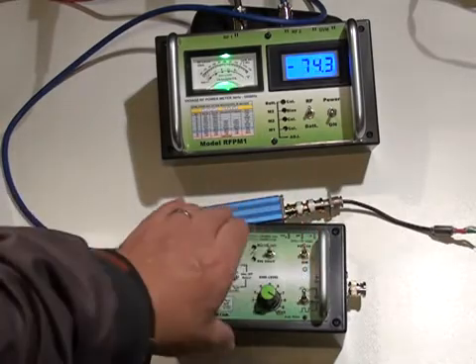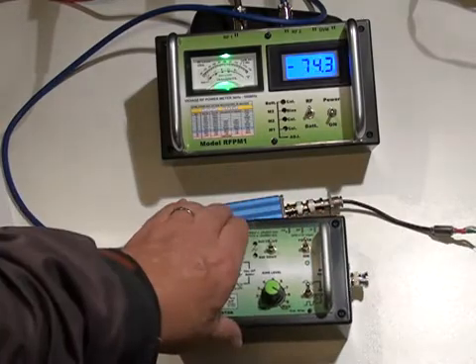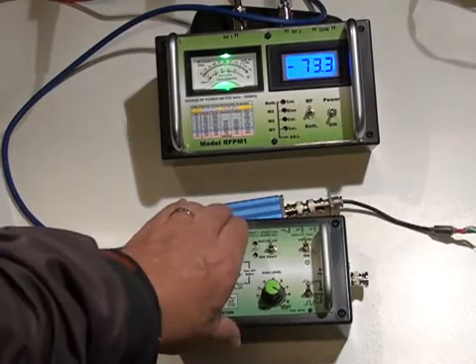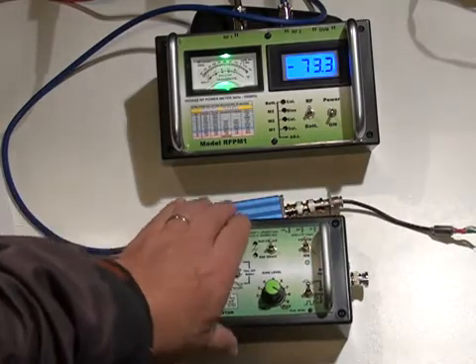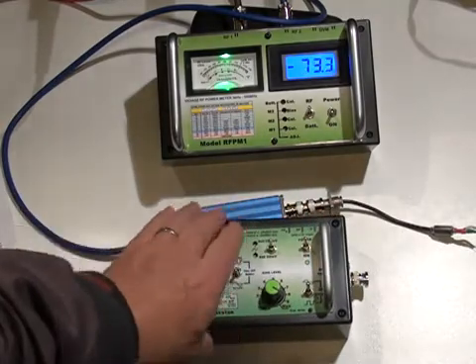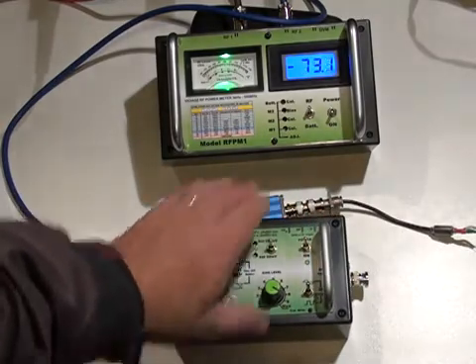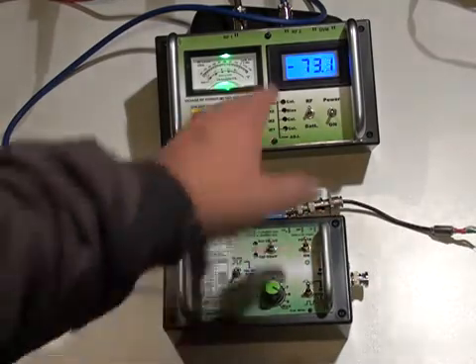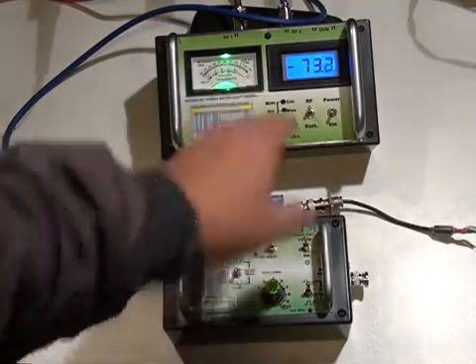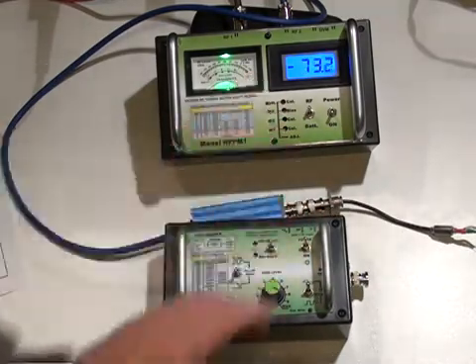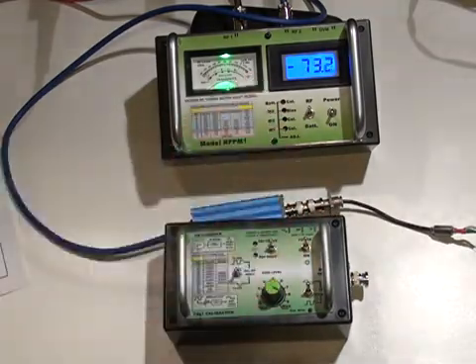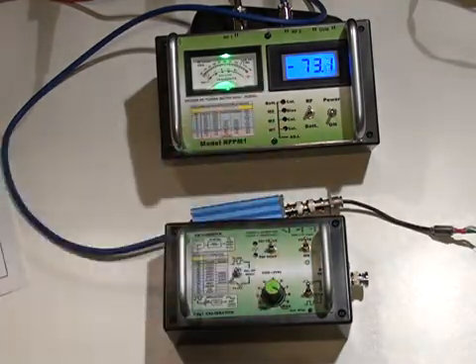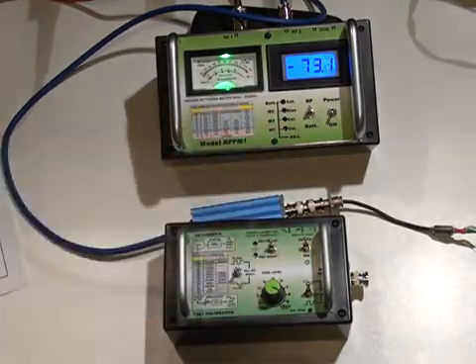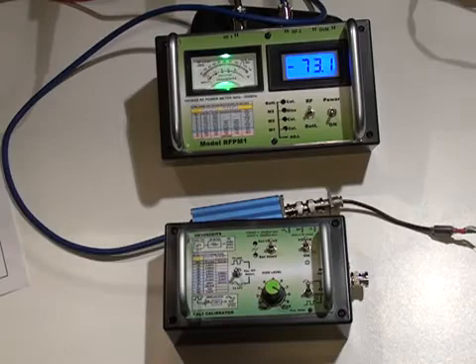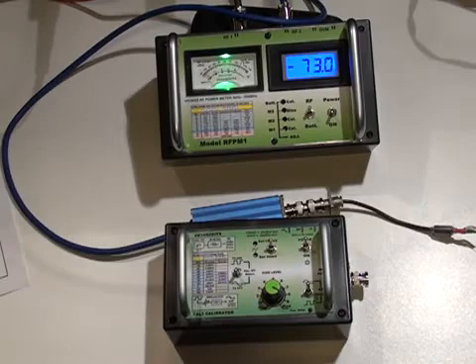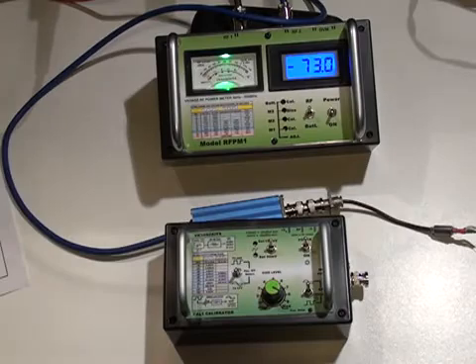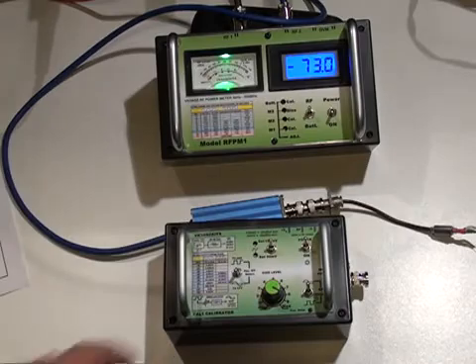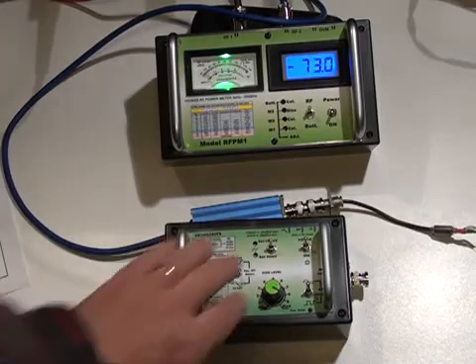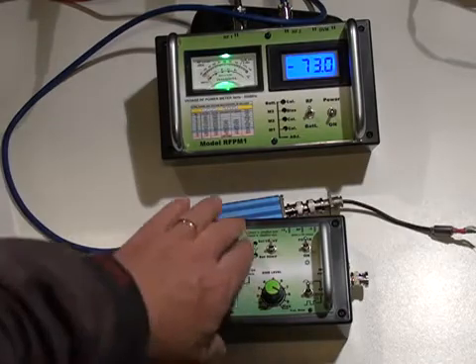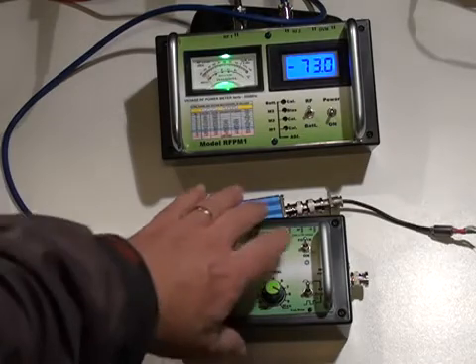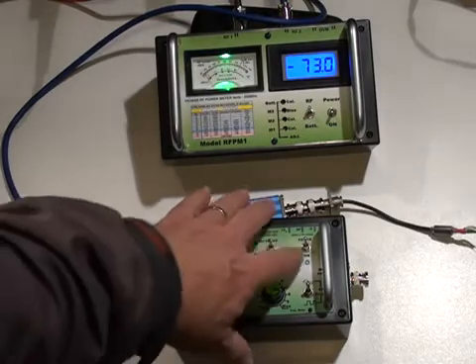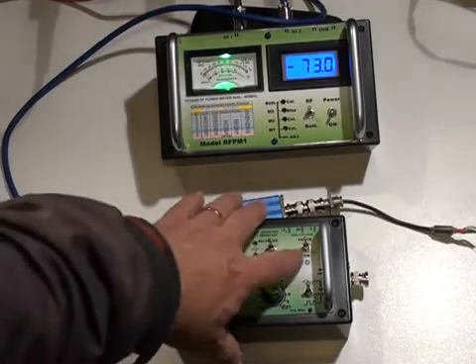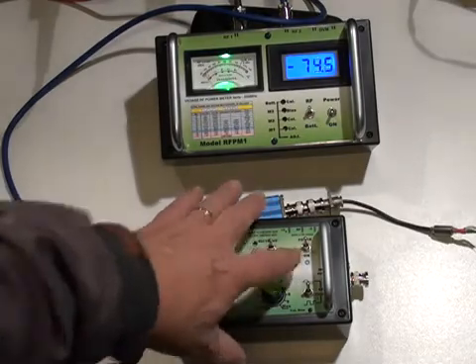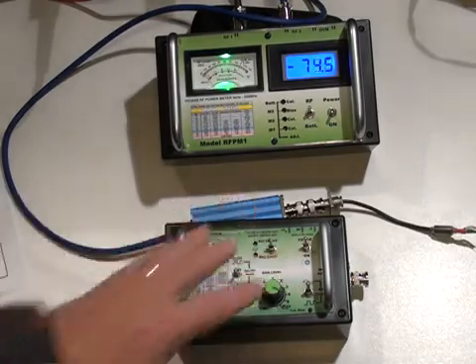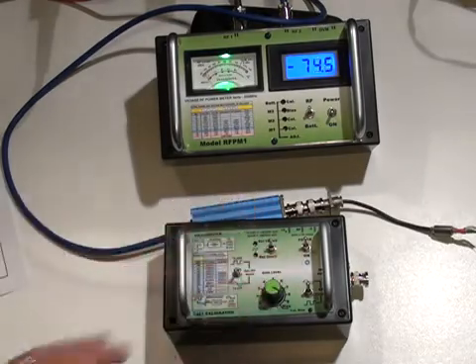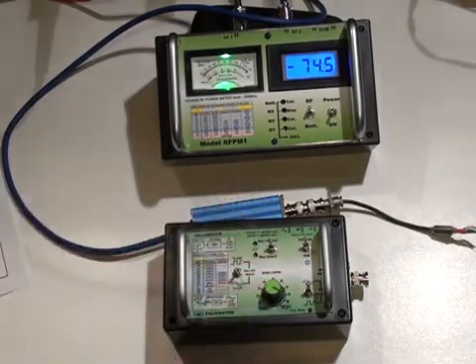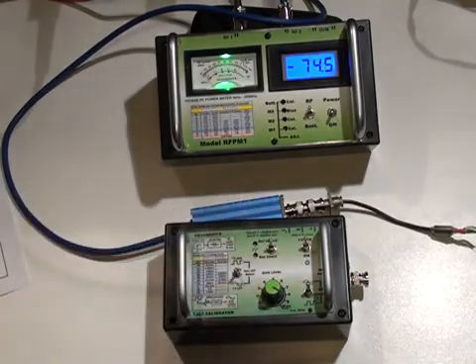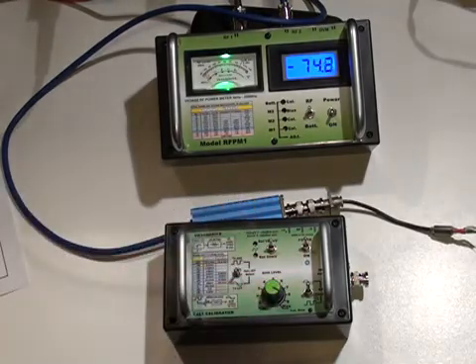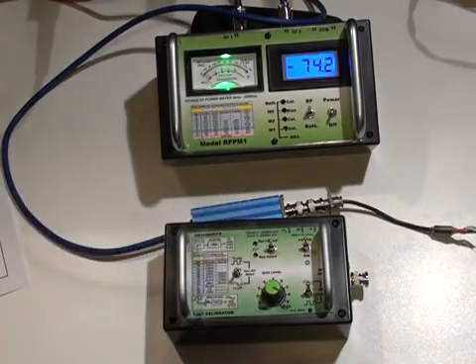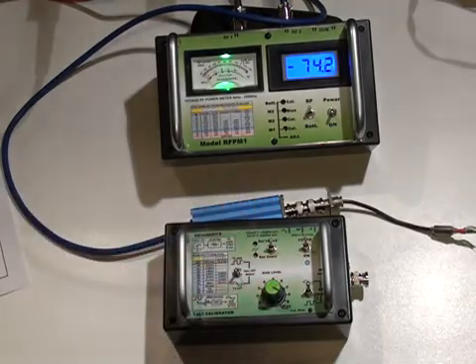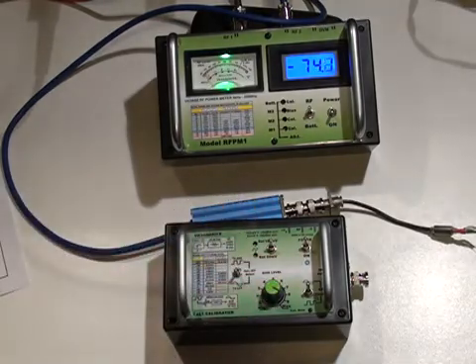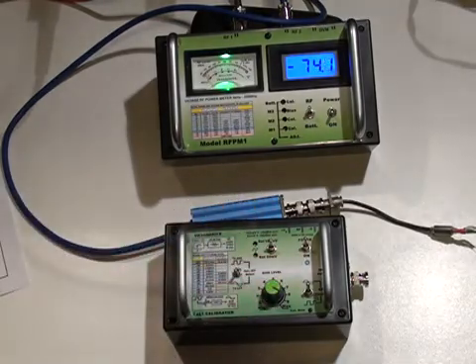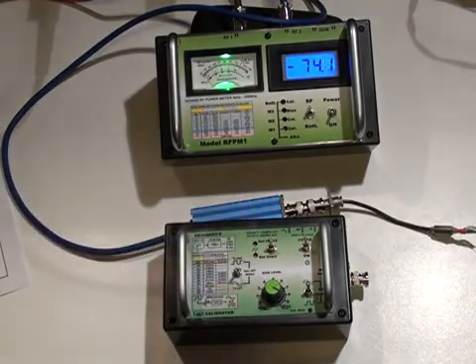Power meter off: minus 70. The calibrator off: minus 74 dBm. Power meter off: minus 75 dBm.